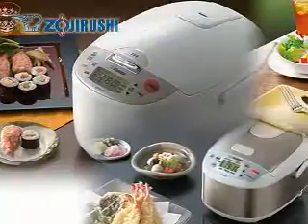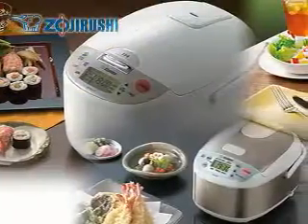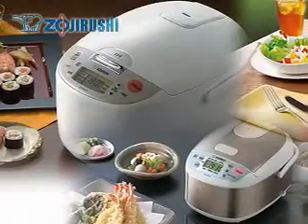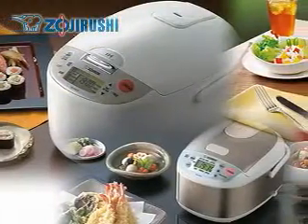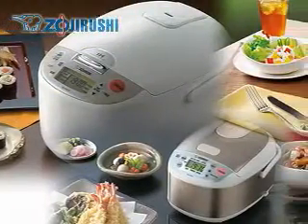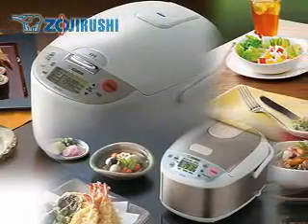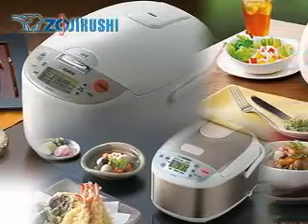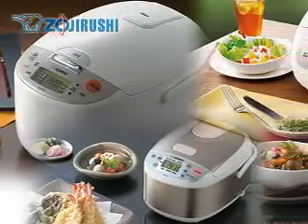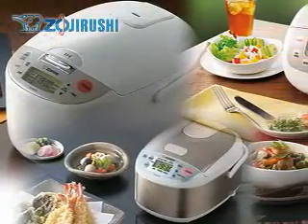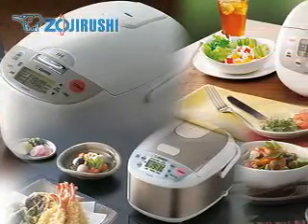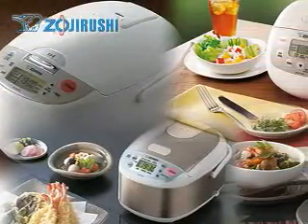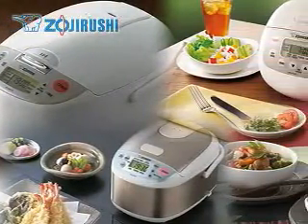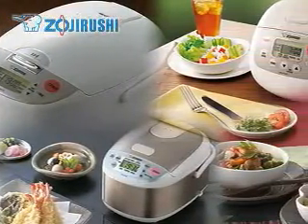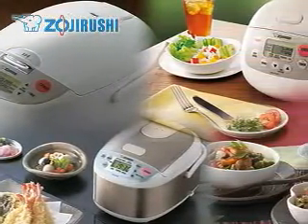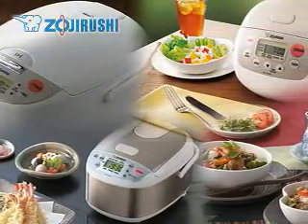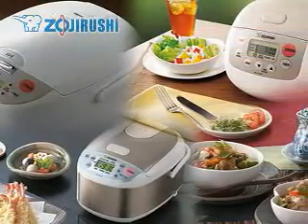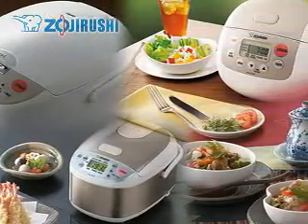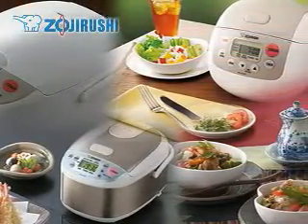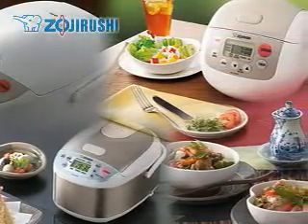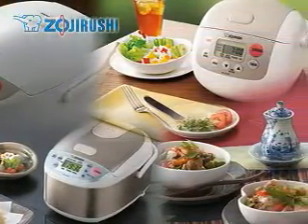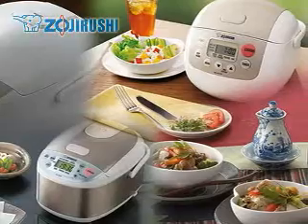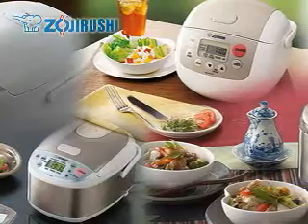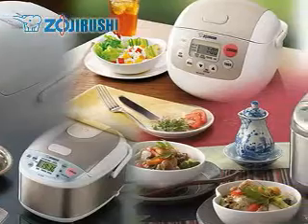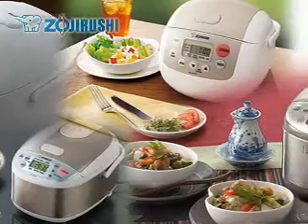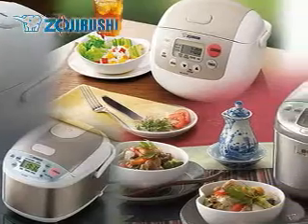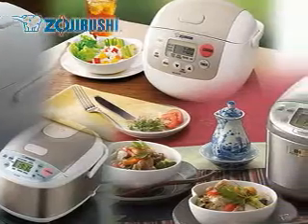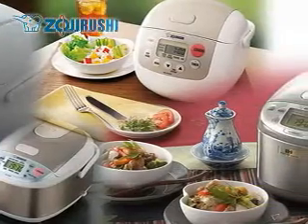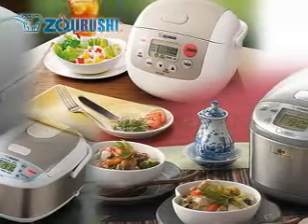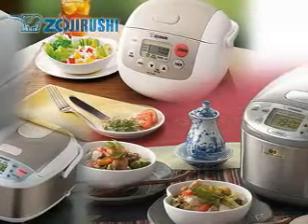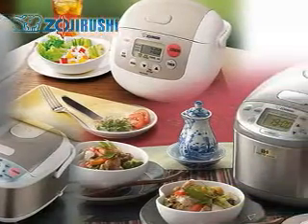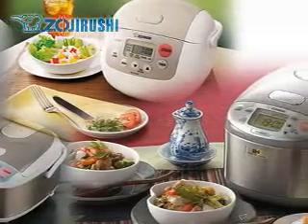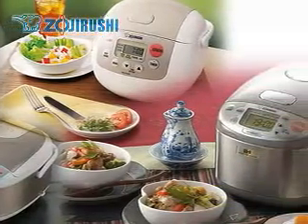Rice cookers make it easy to cook professional quality rice at home. Here are the different types of rice cookers.